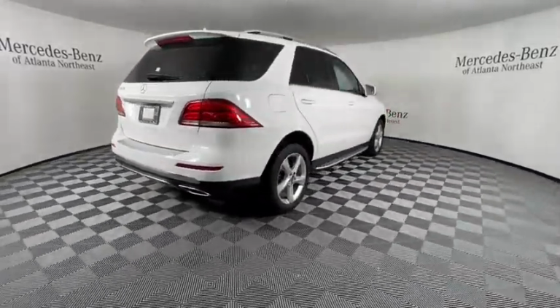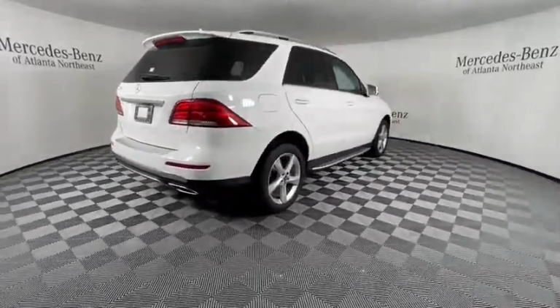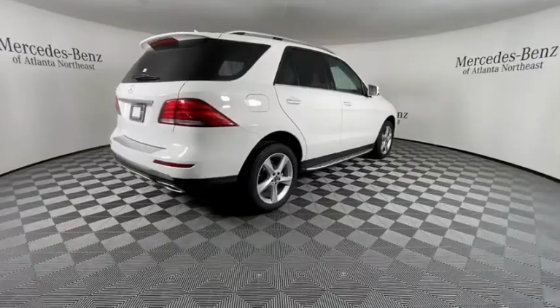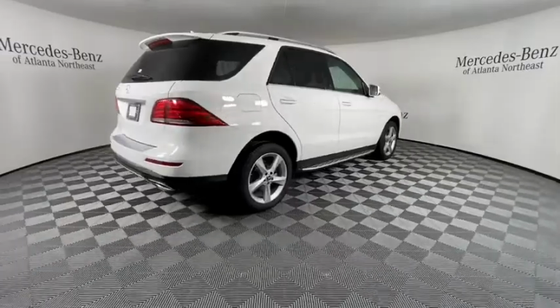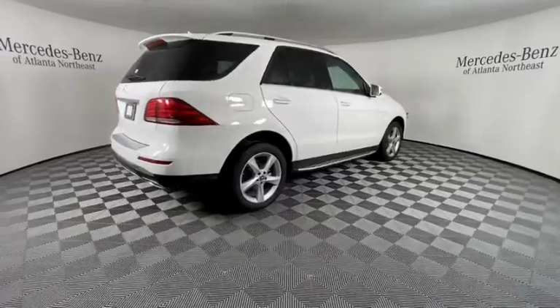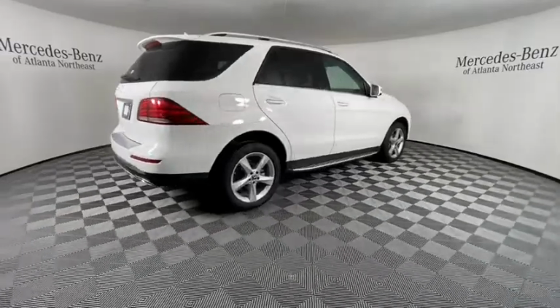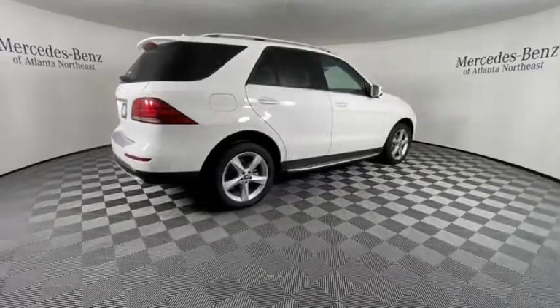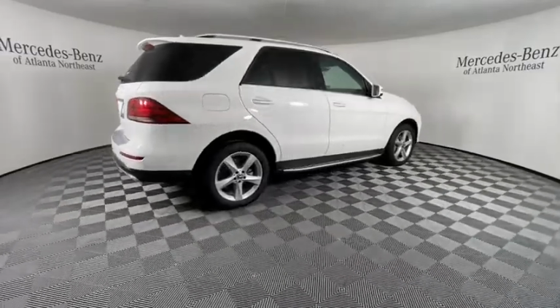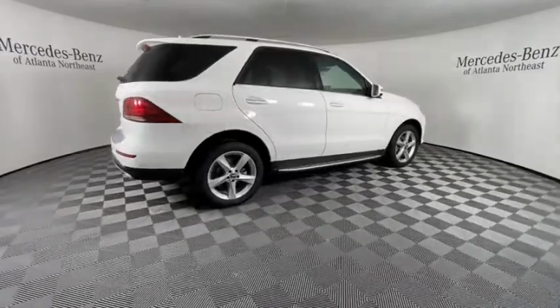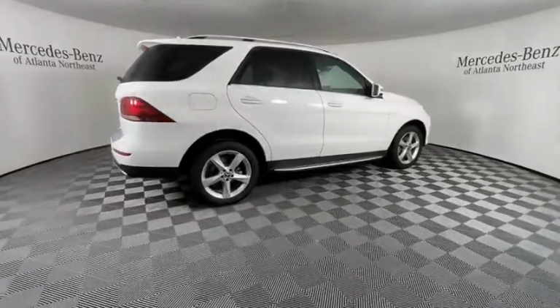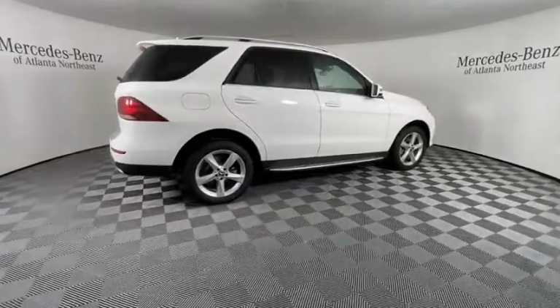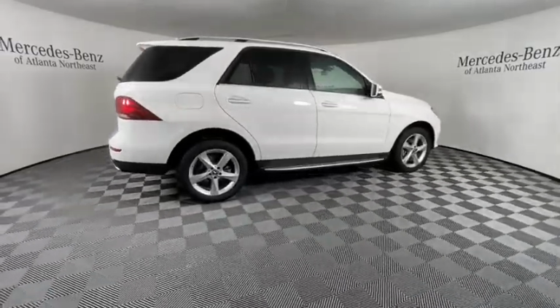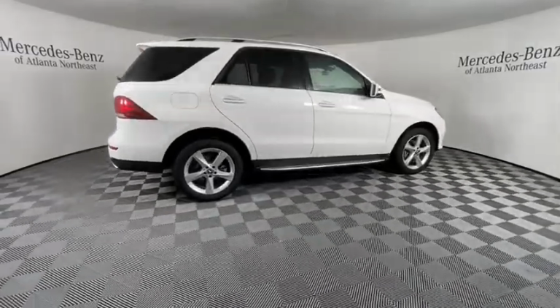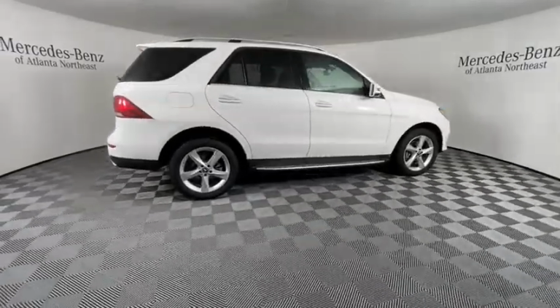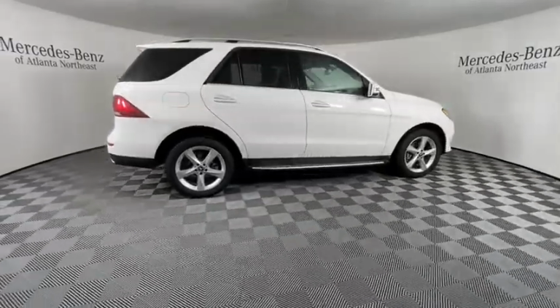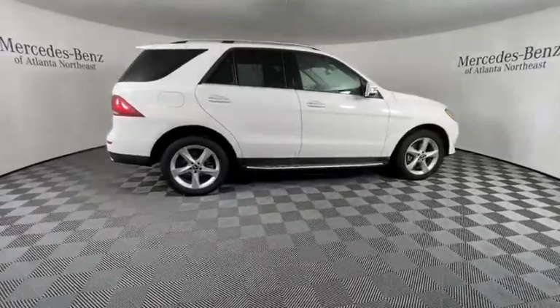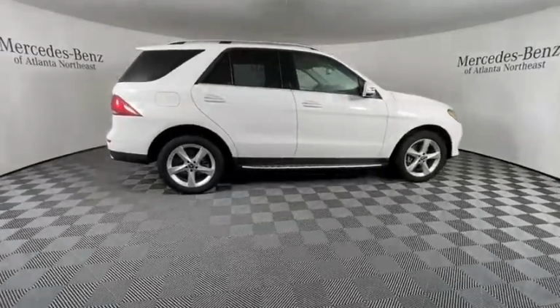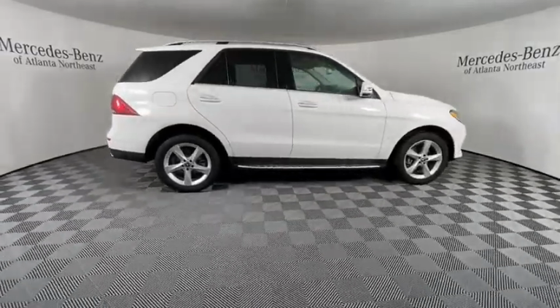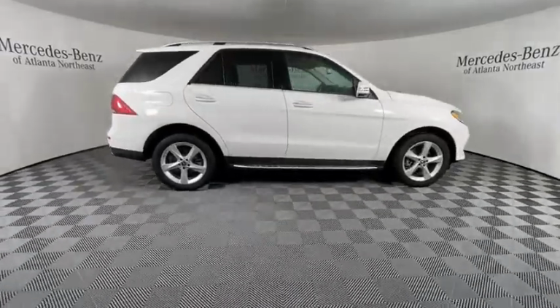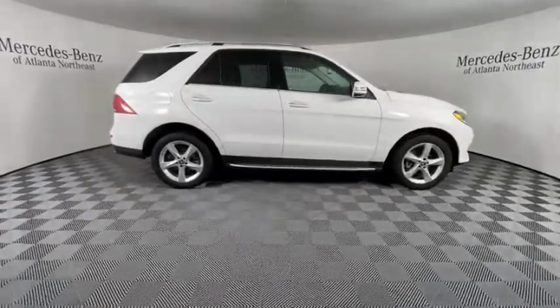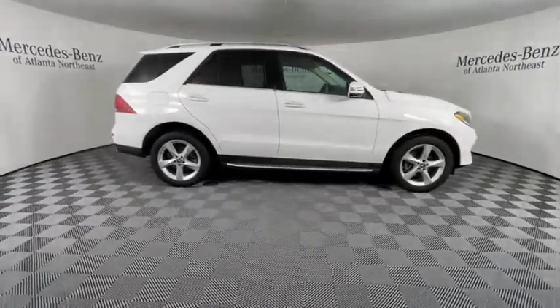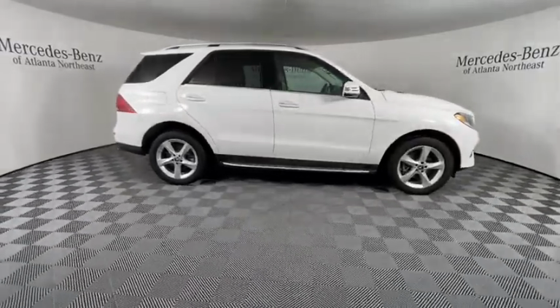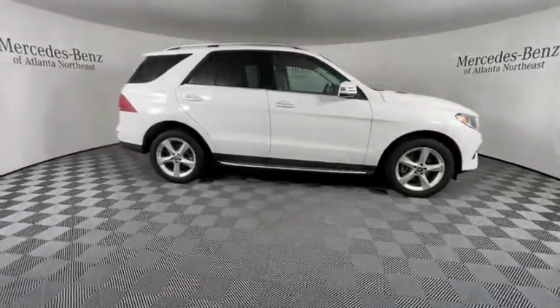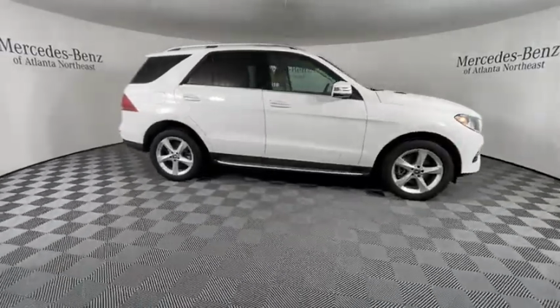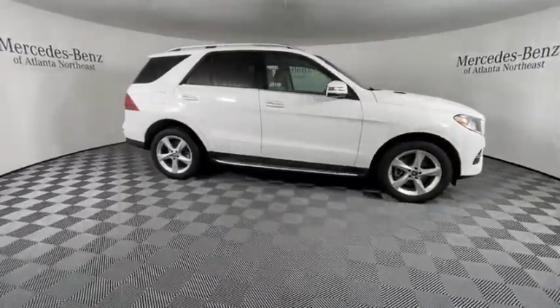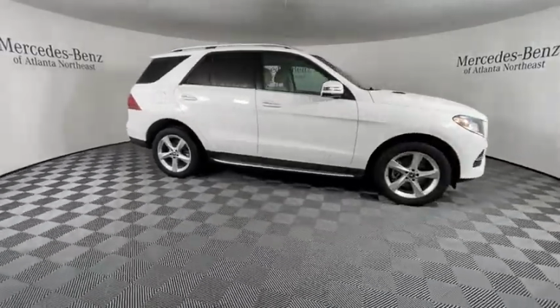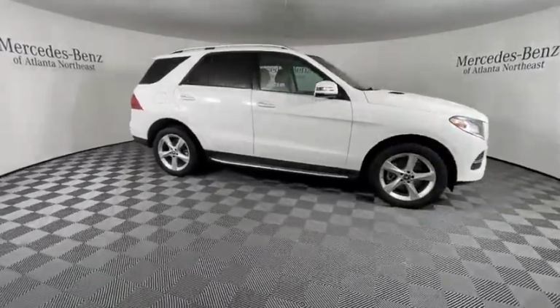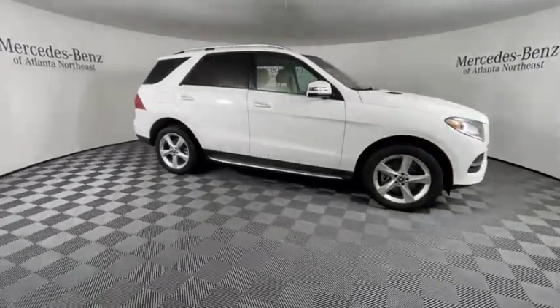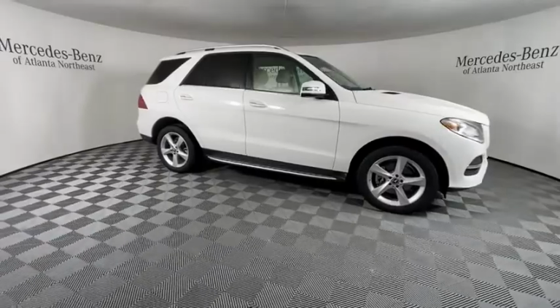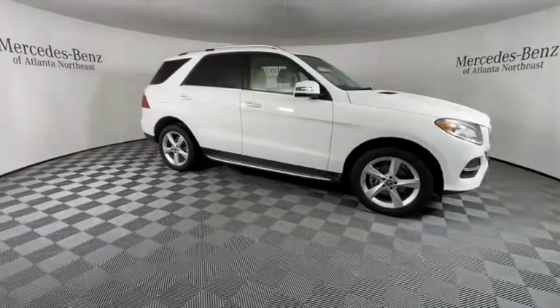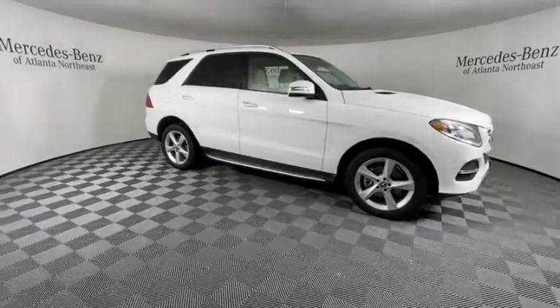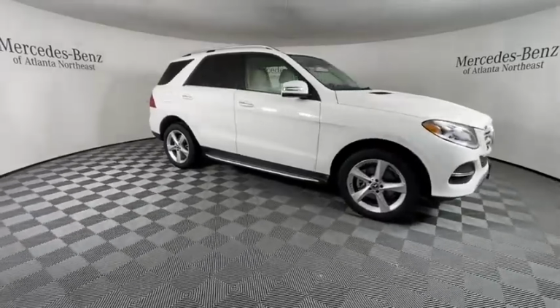This vehicle has less than 30,000 miles. Here are some of this vehicle's great options: power liftgate,